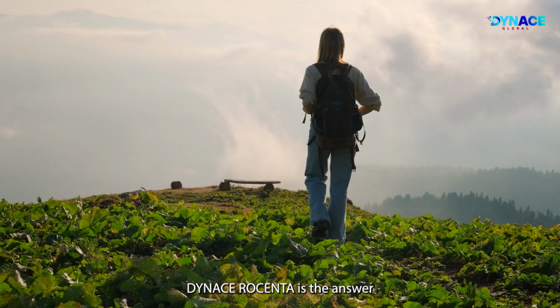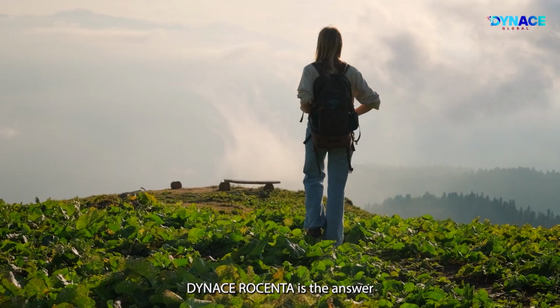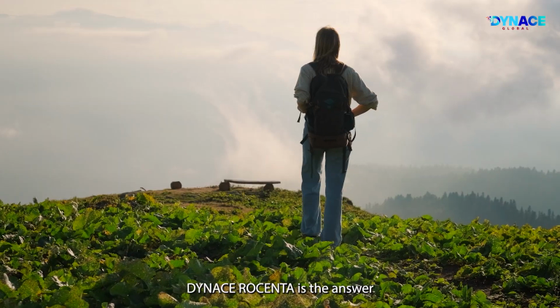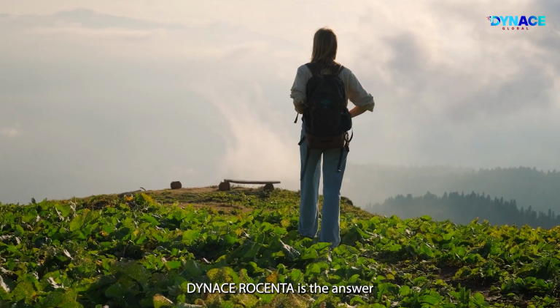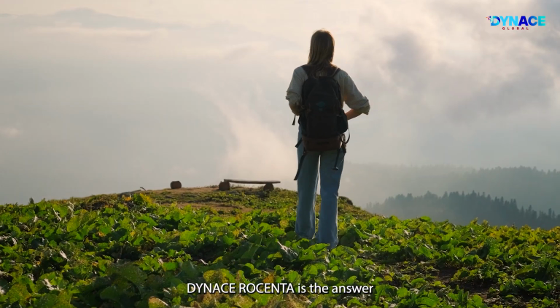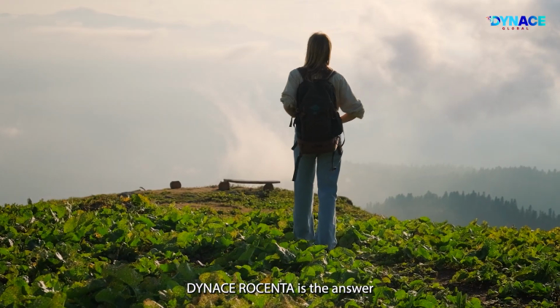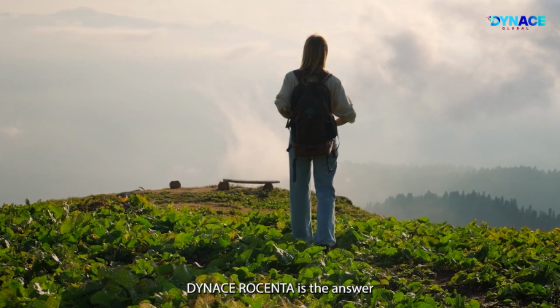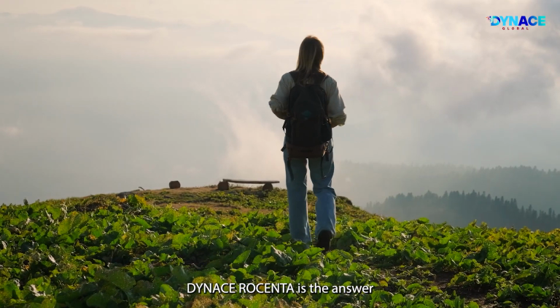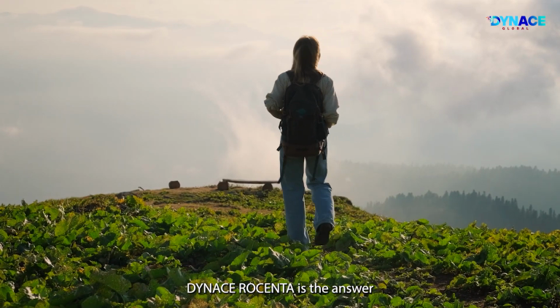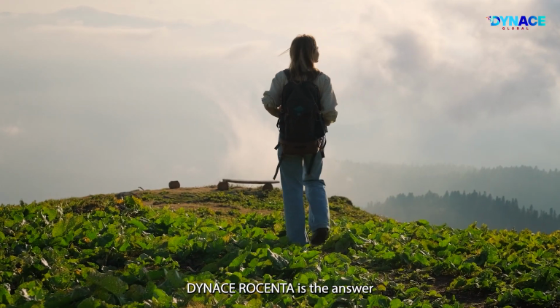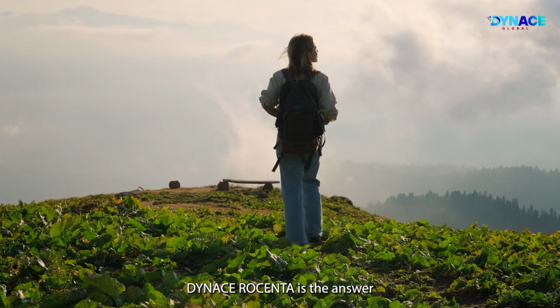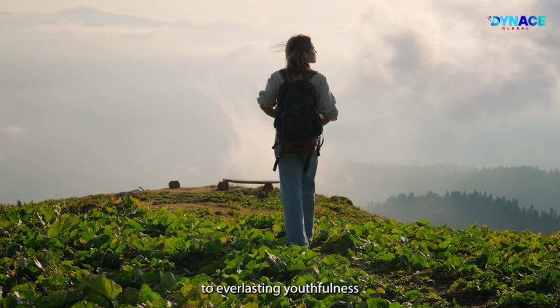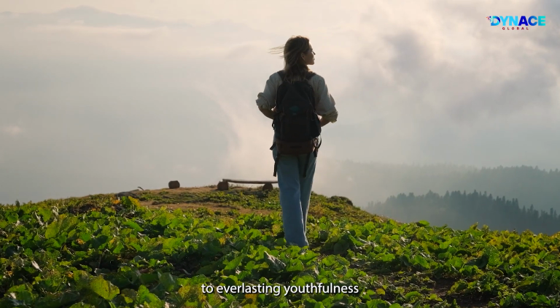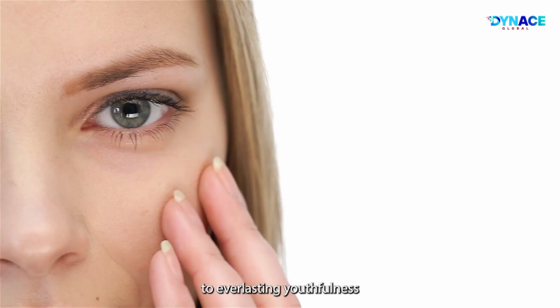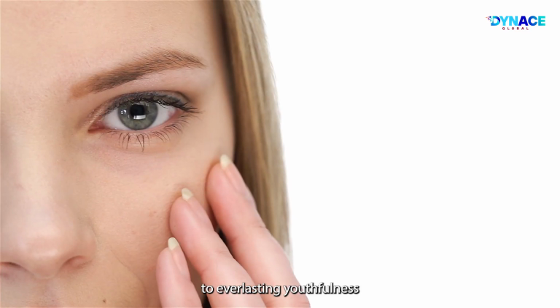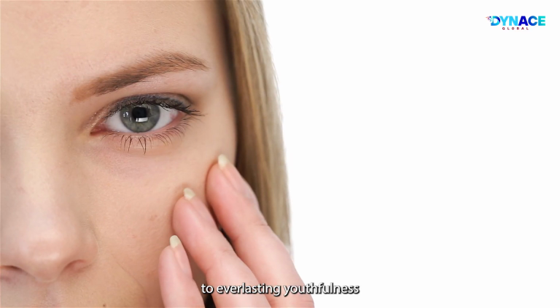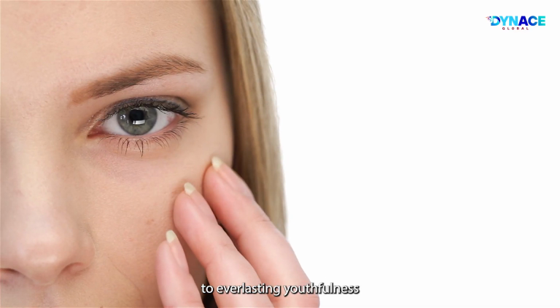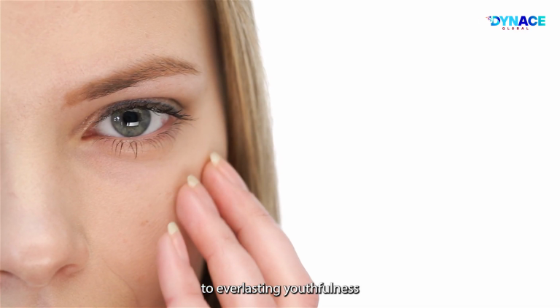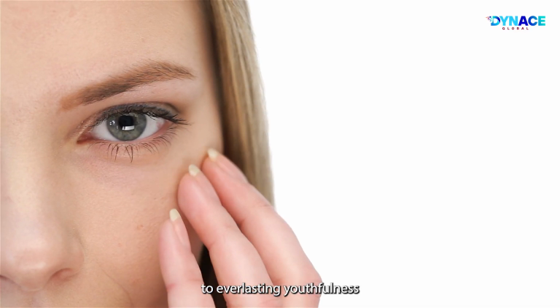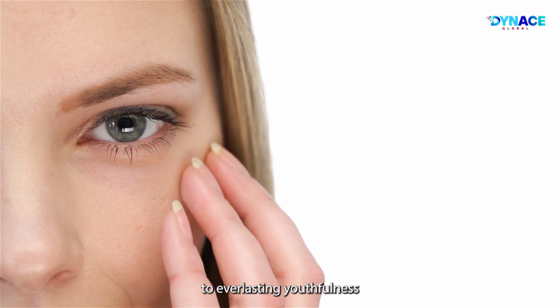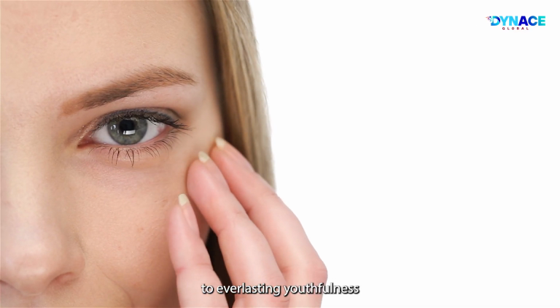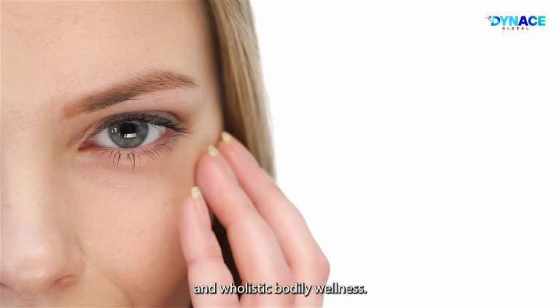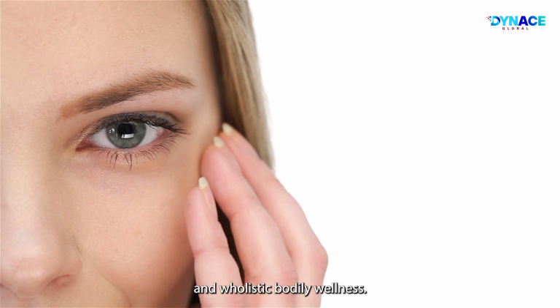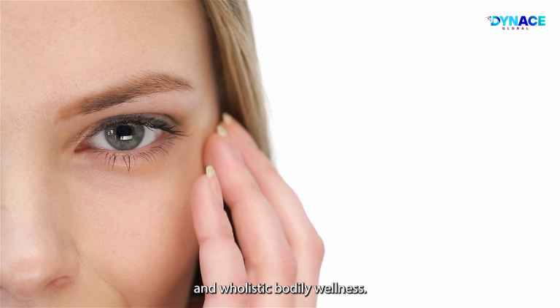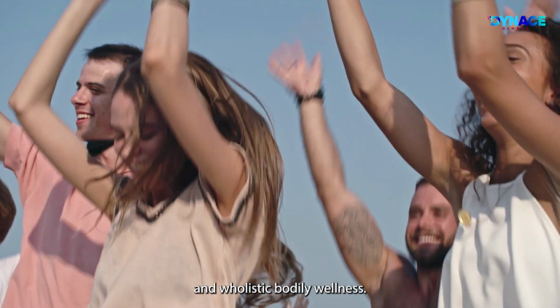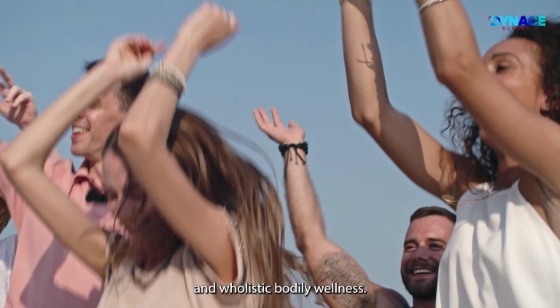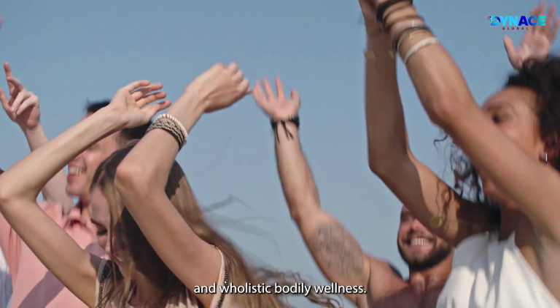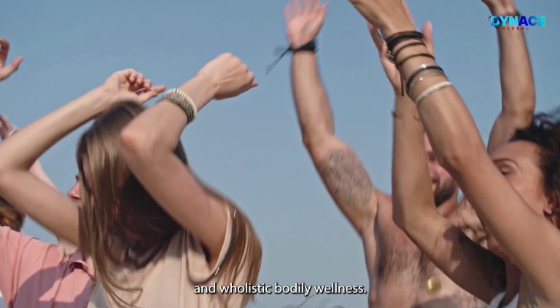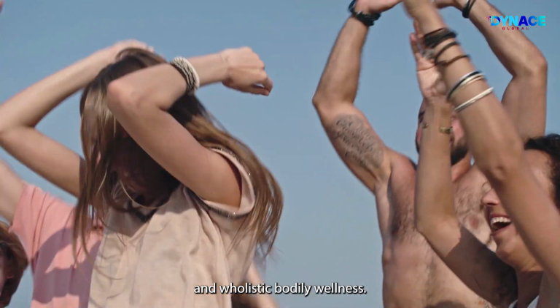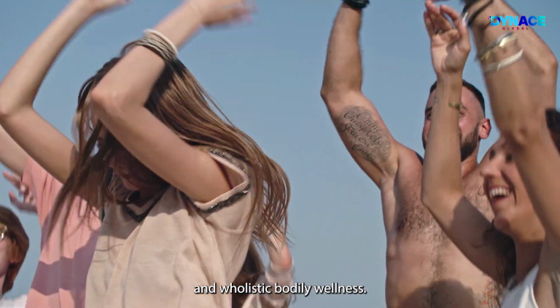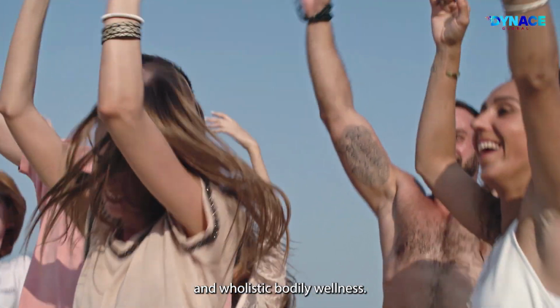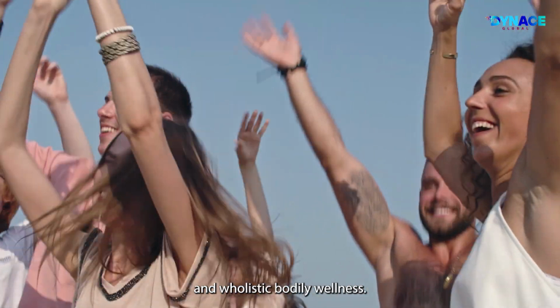The ultimate solution has finally arrived. Dynas Rosenta is the answer to everlasting youthfulness and holistic bodily wellness.